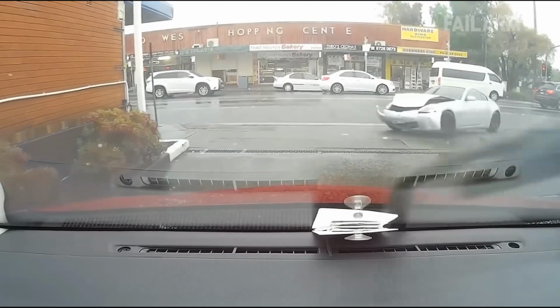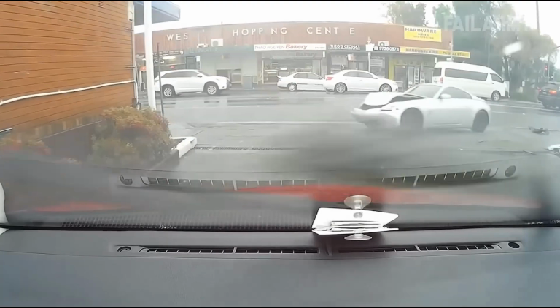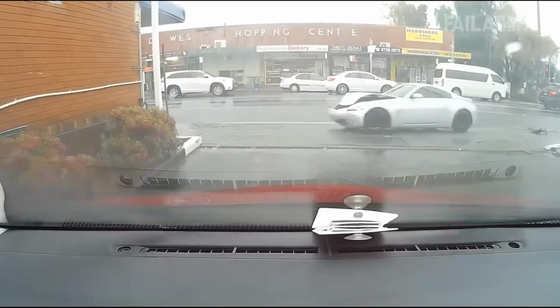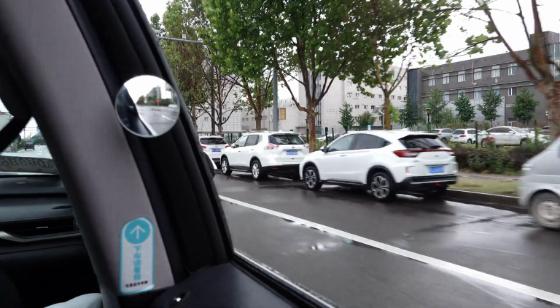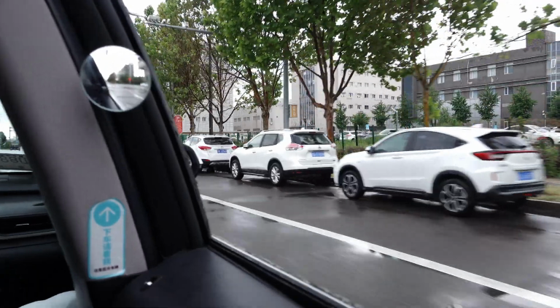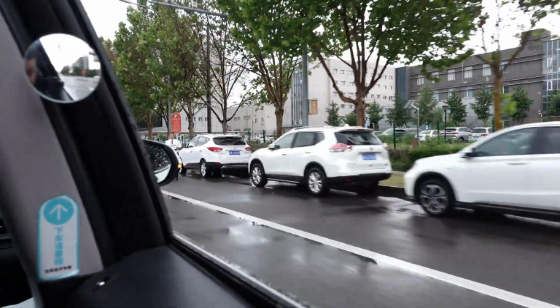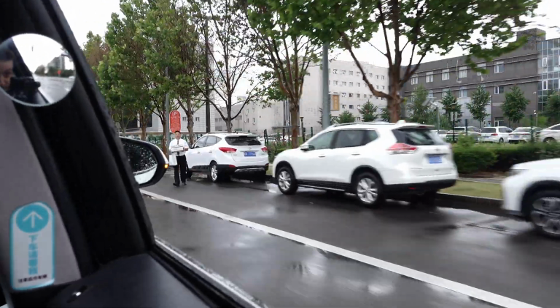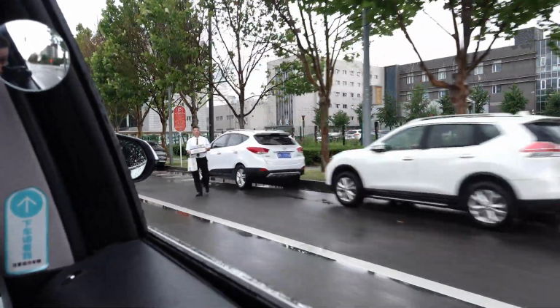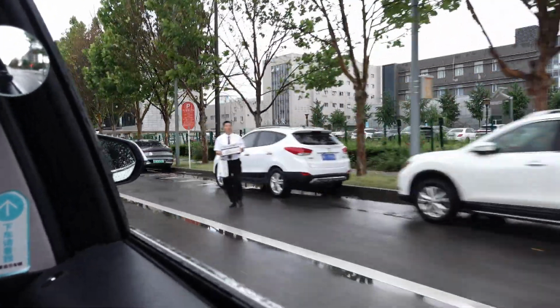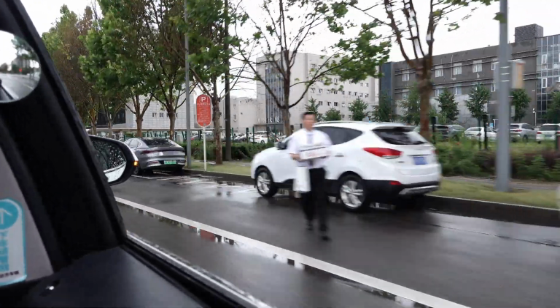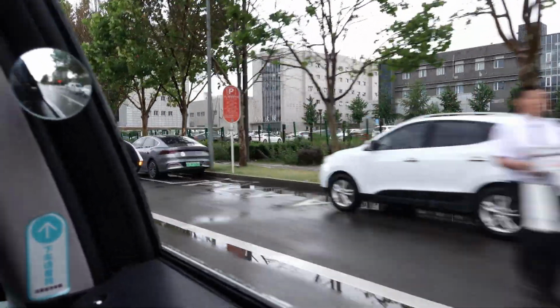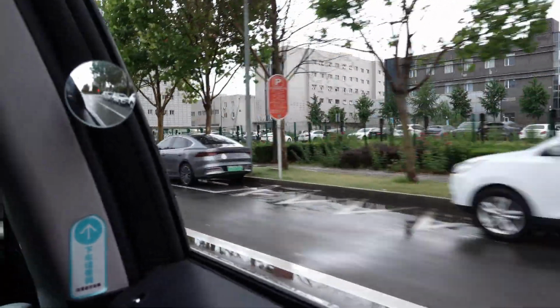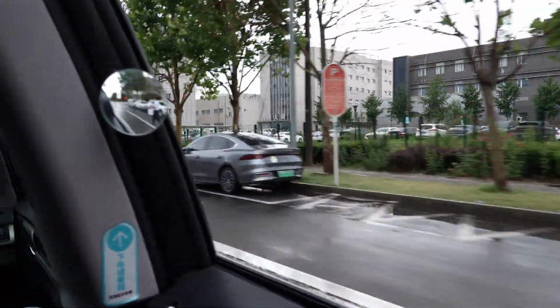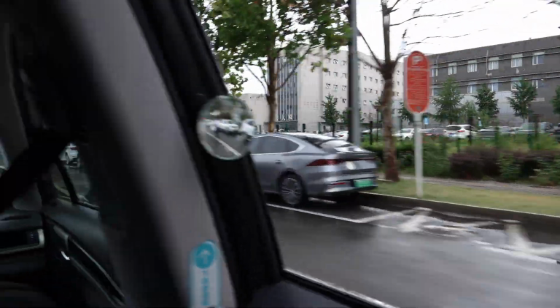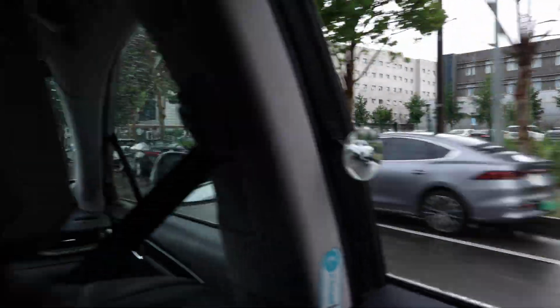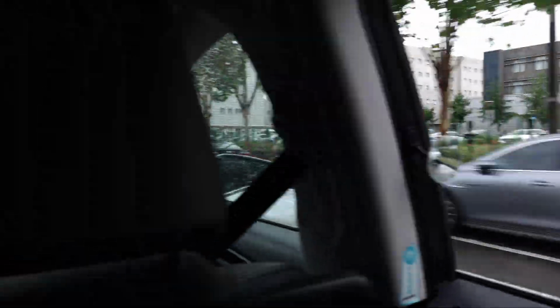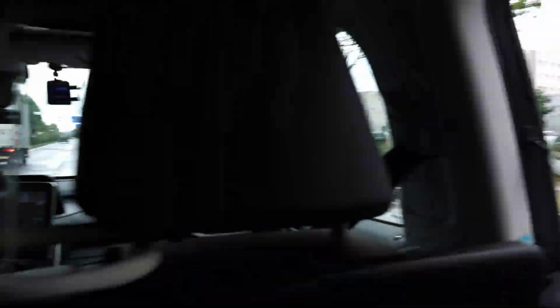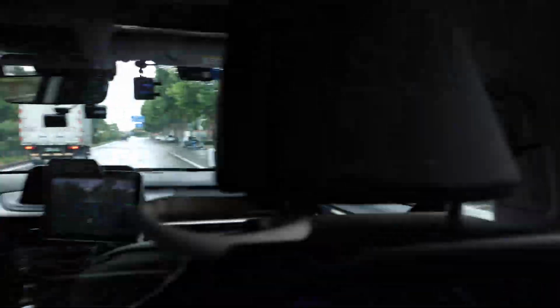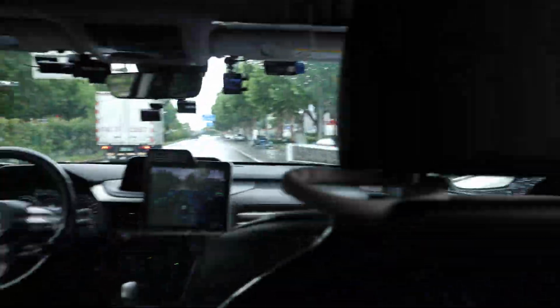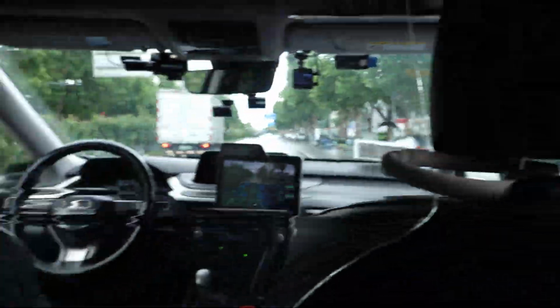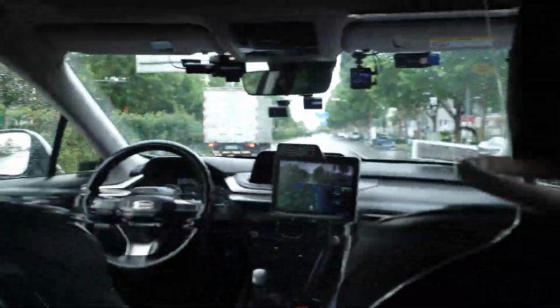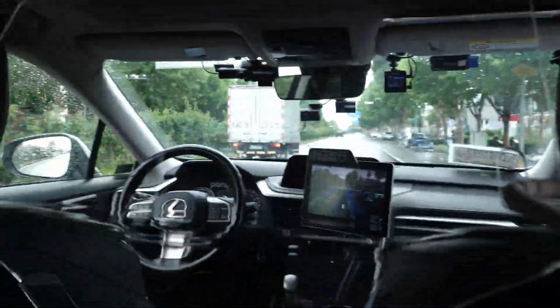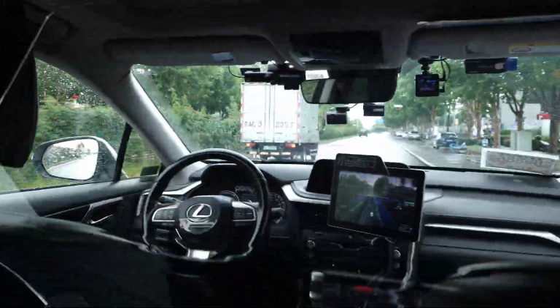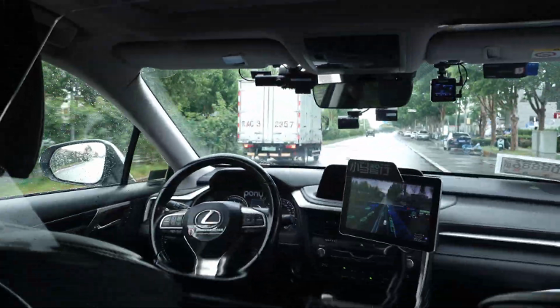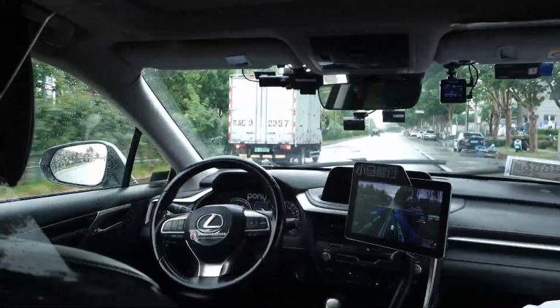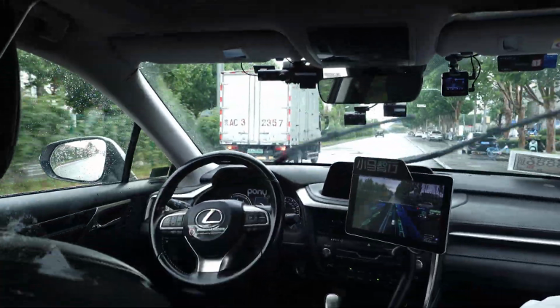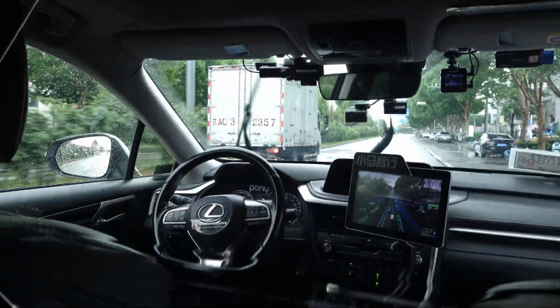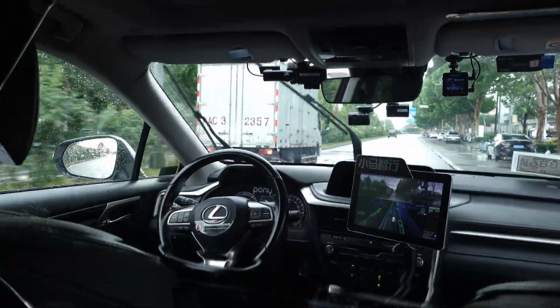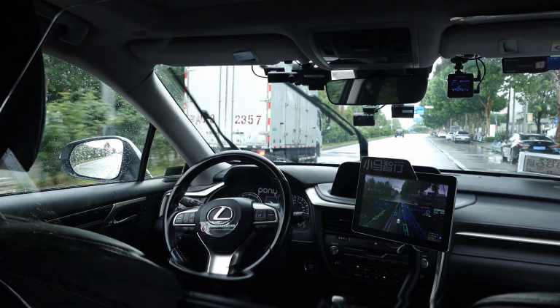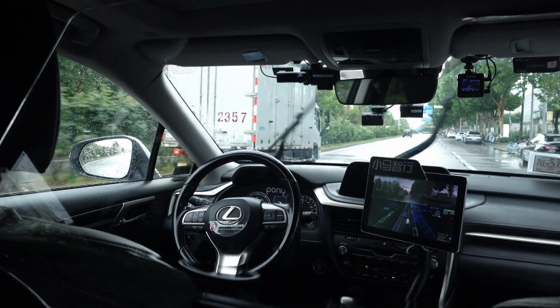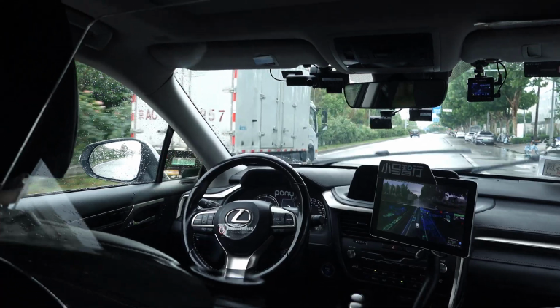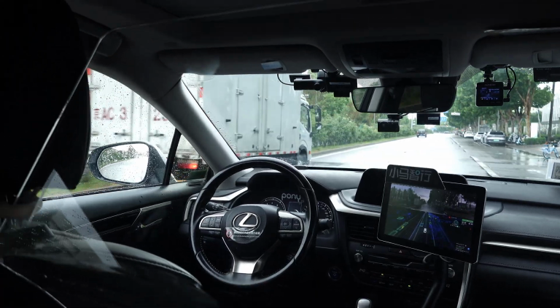See for yourself — I've filmed two rides in different cars traveling on real roads. Enjoy the self-driving footage.